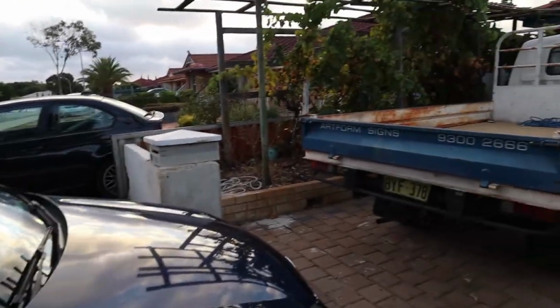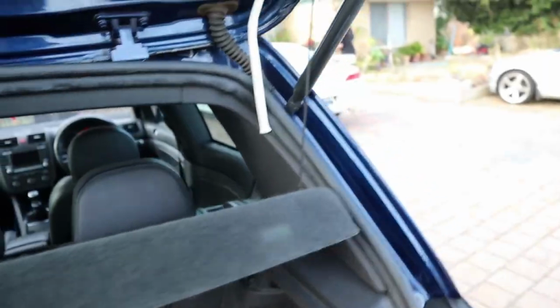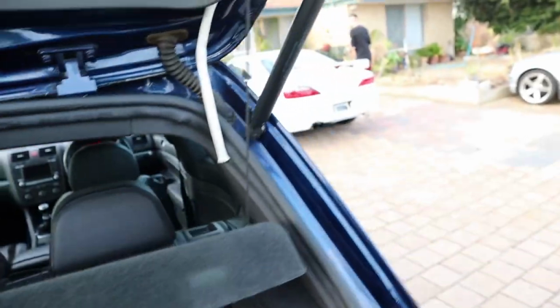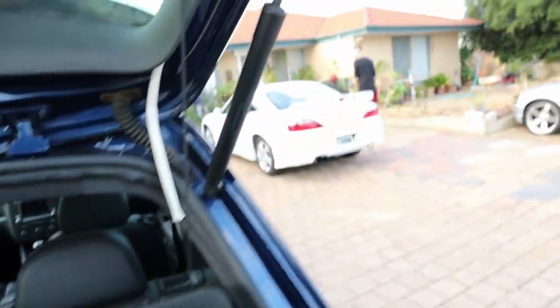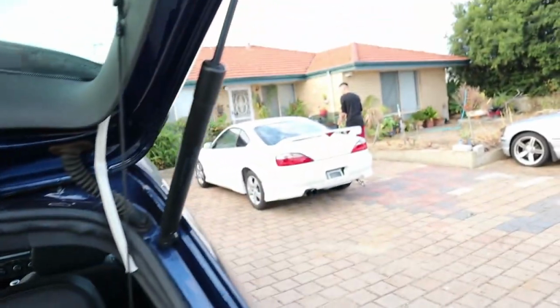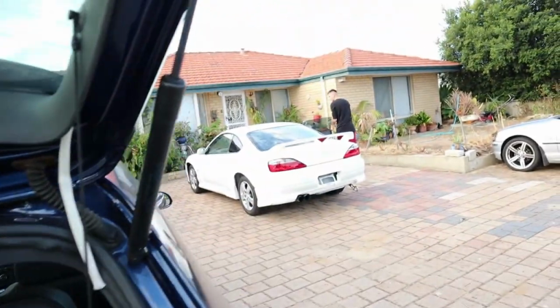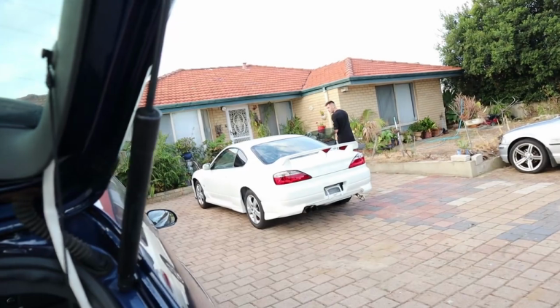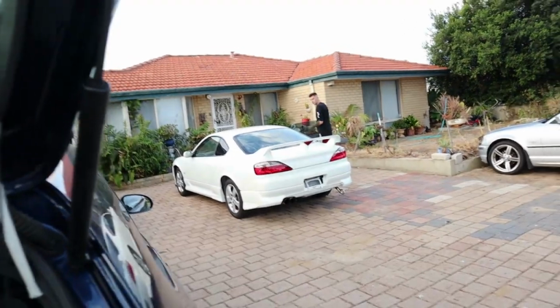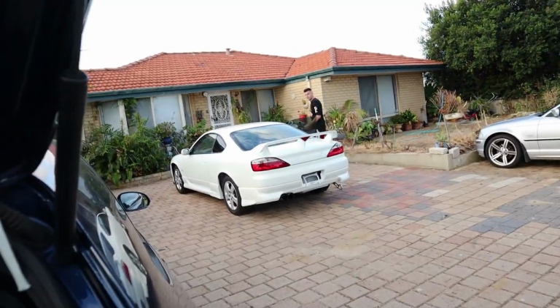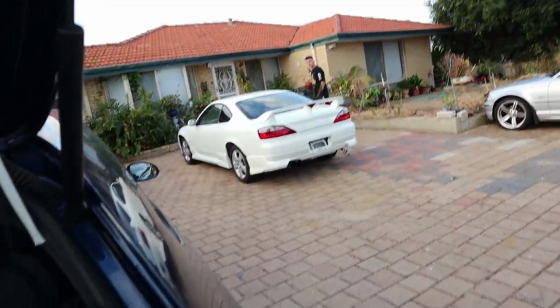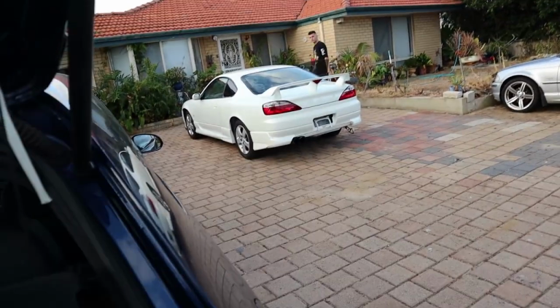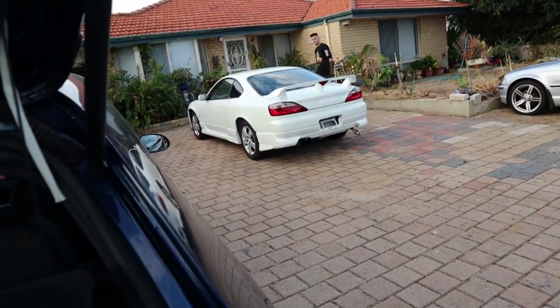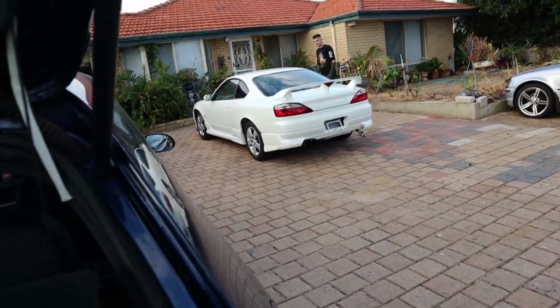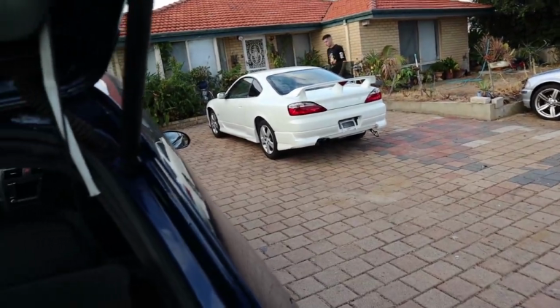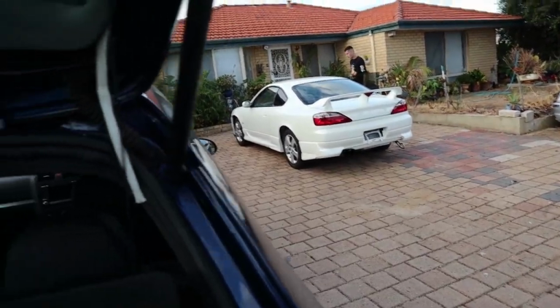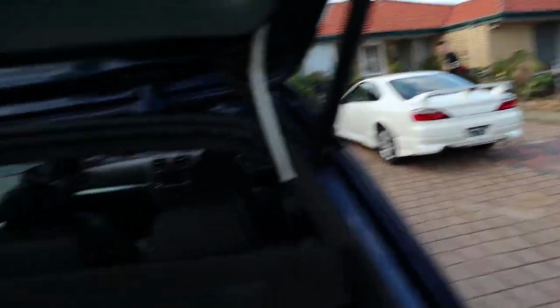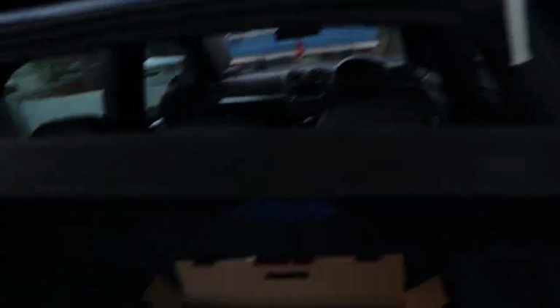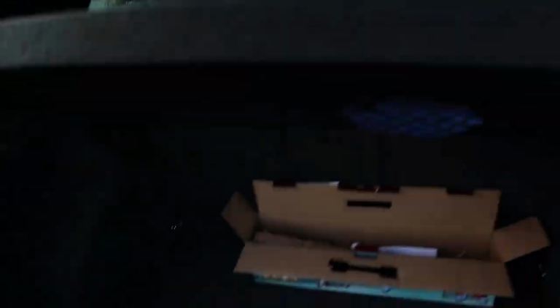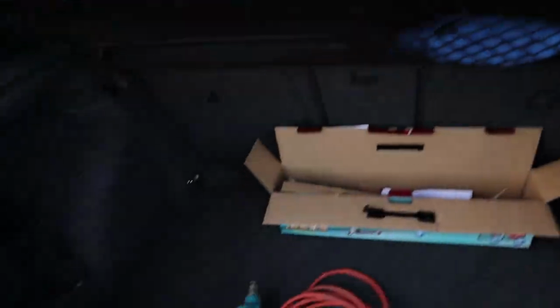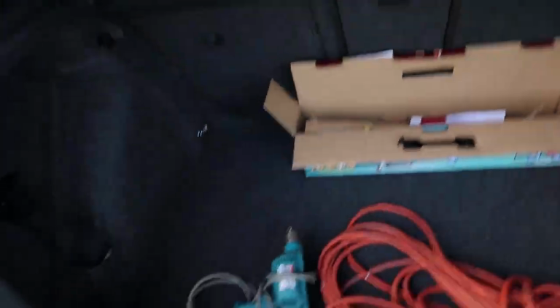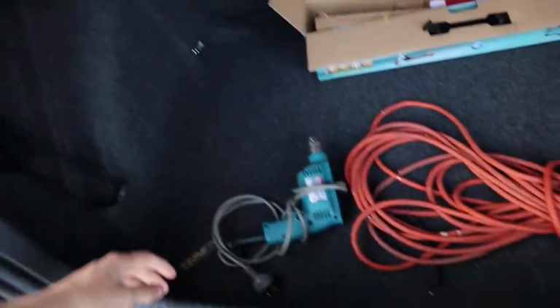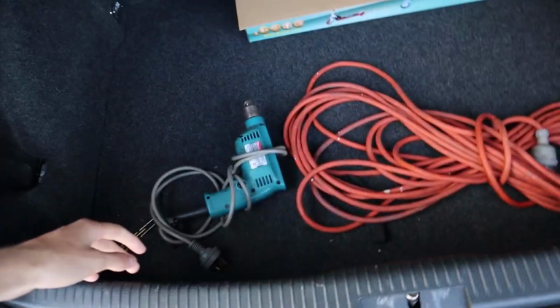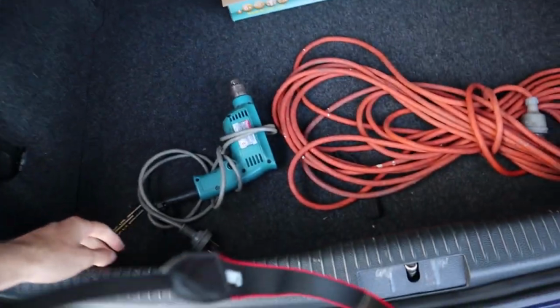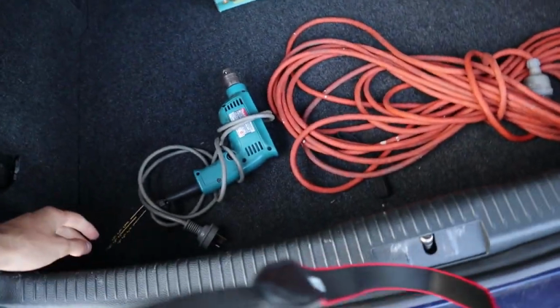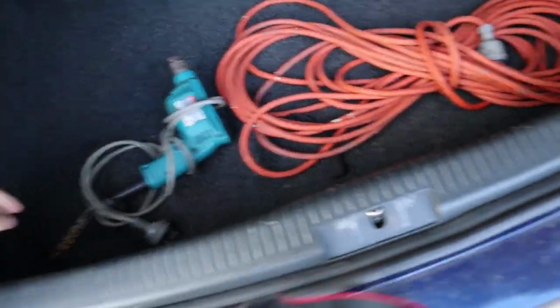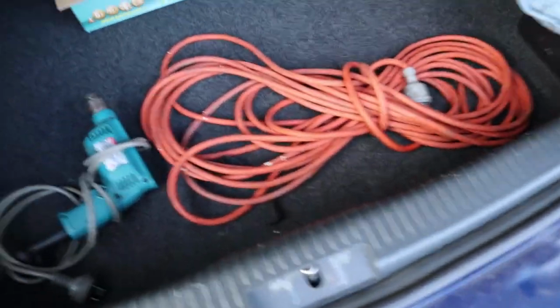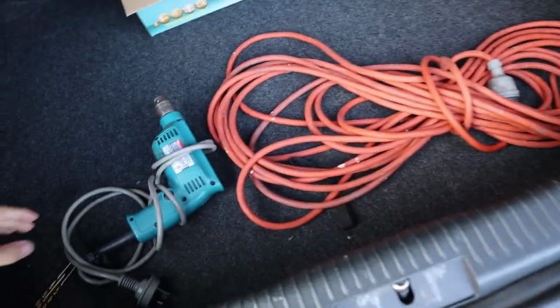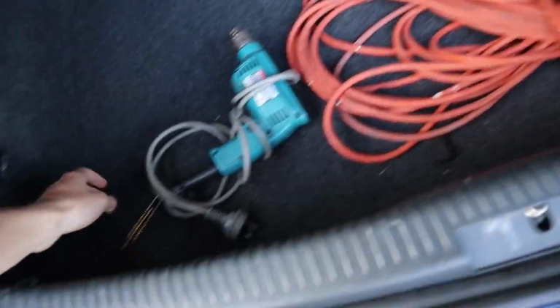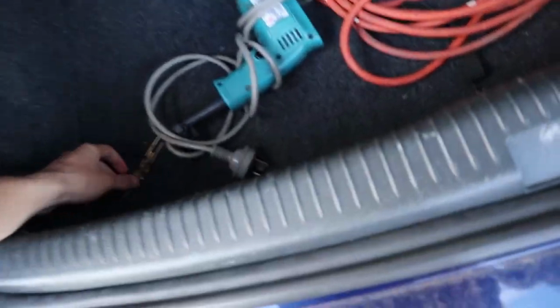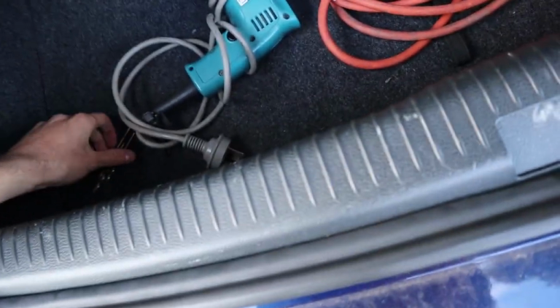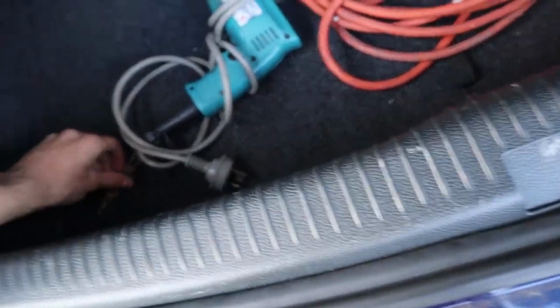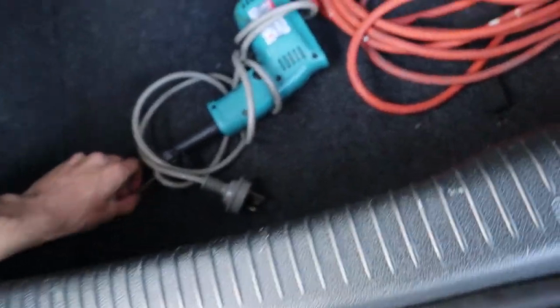You've already got an extension cable yeah? Okay, in that case I'll just grab the drill and the bits.